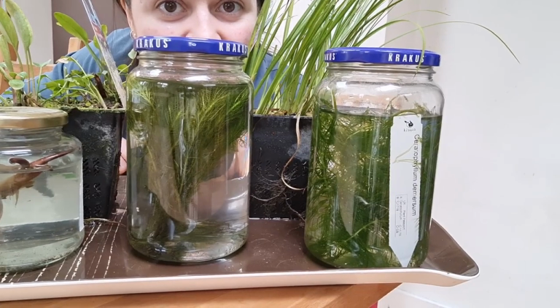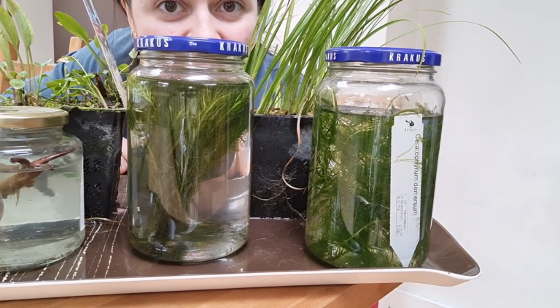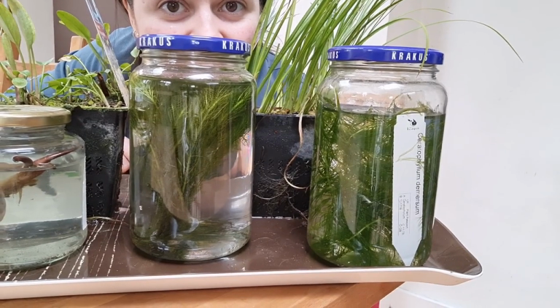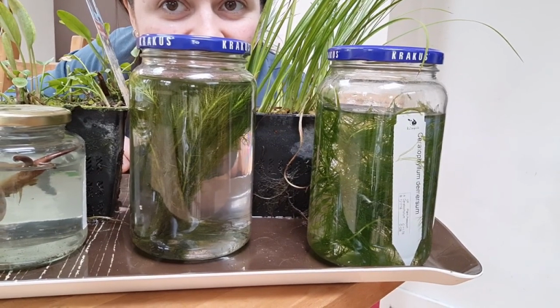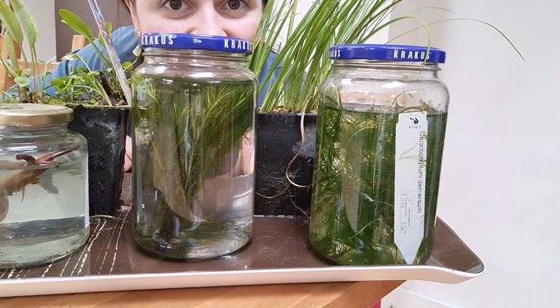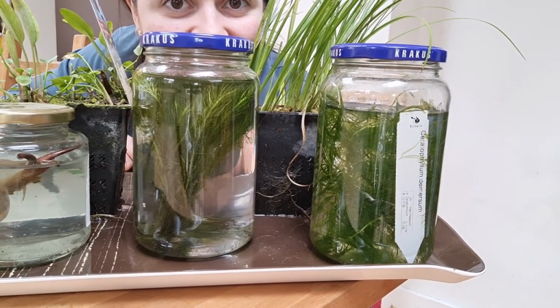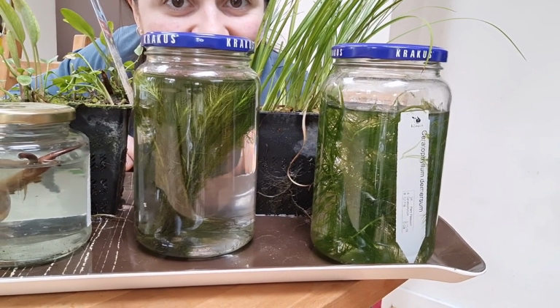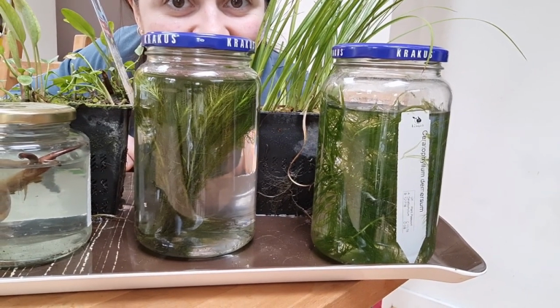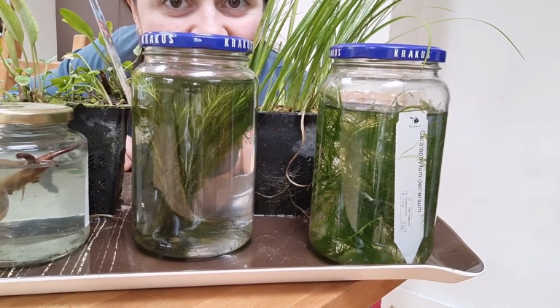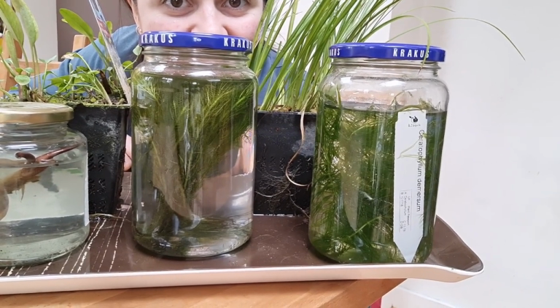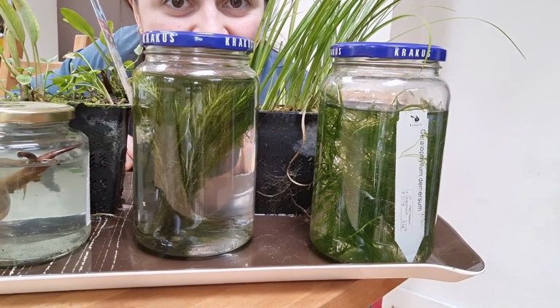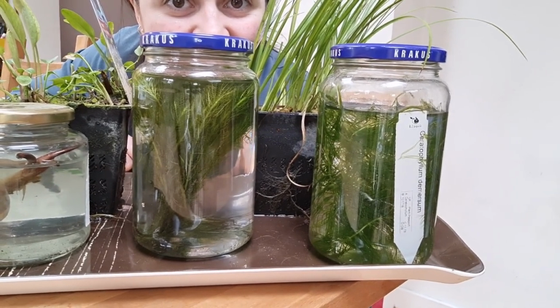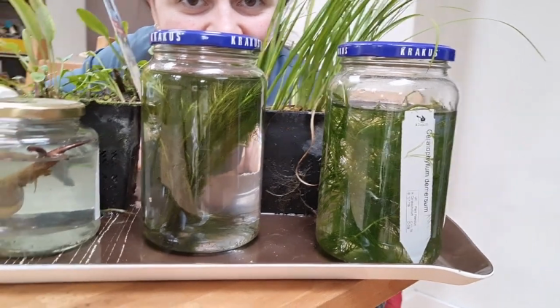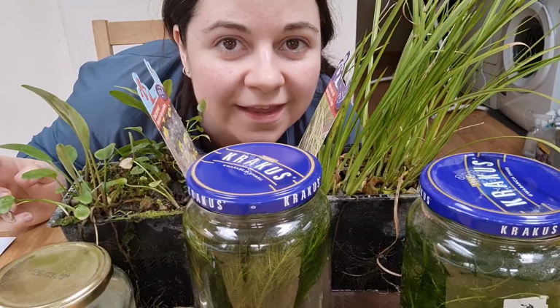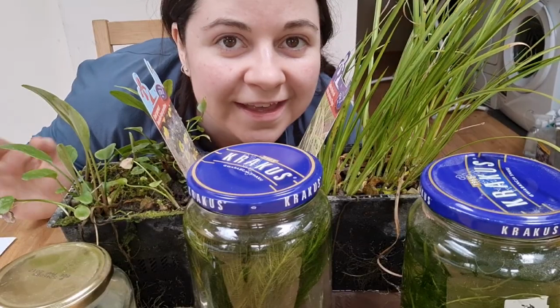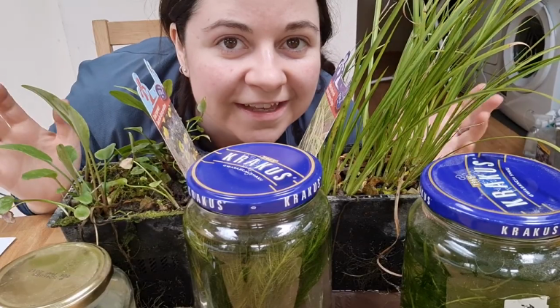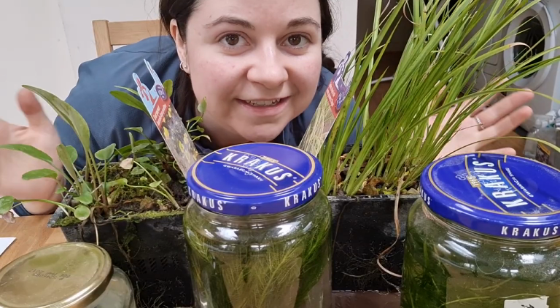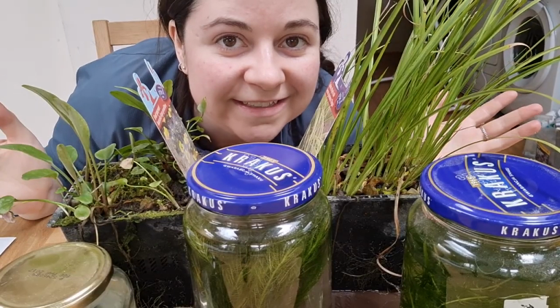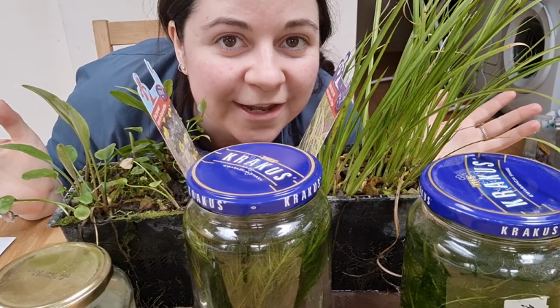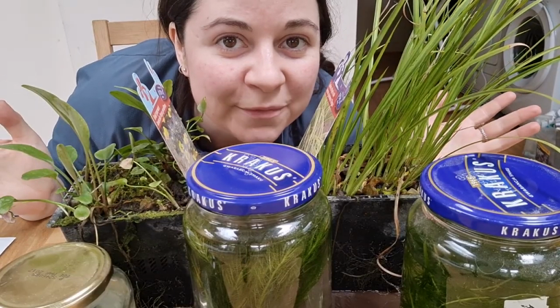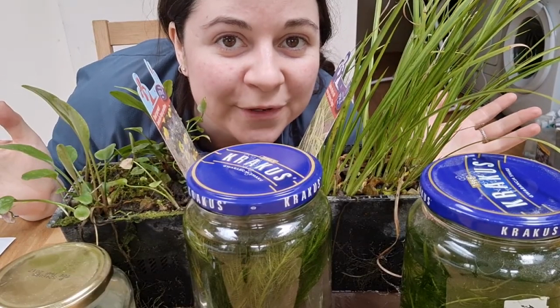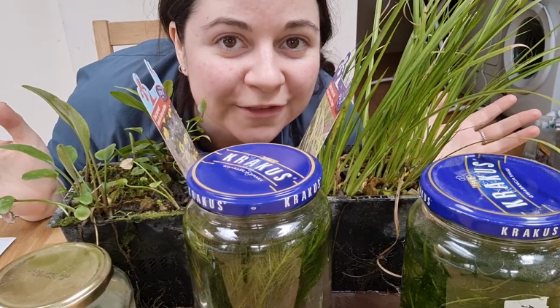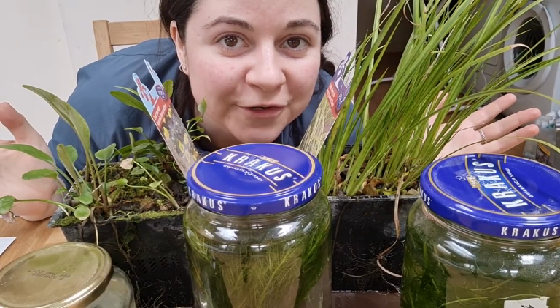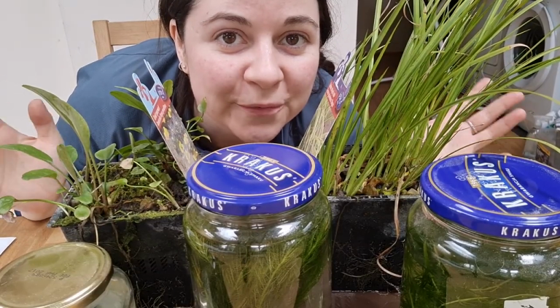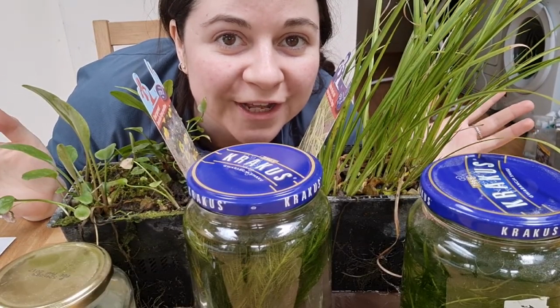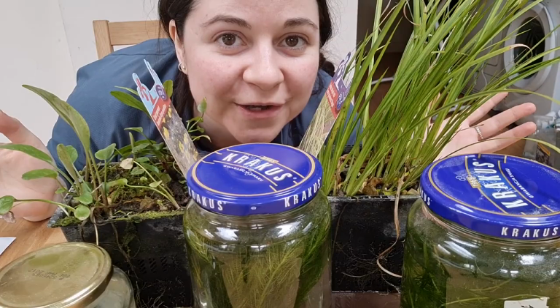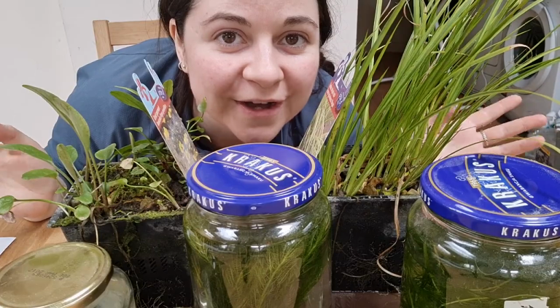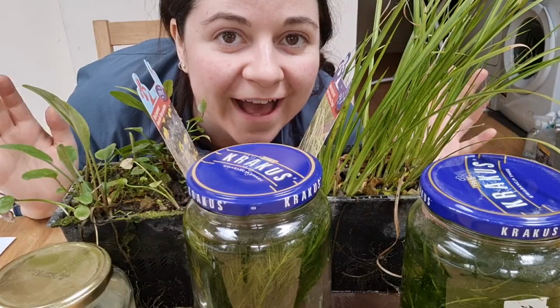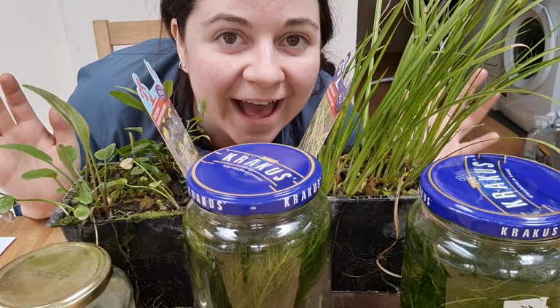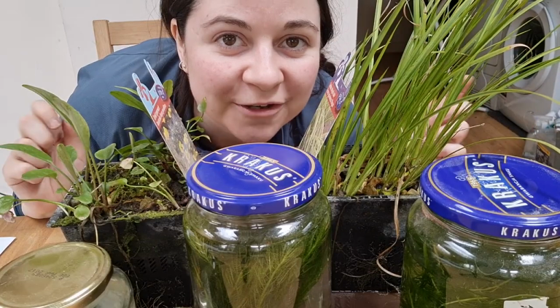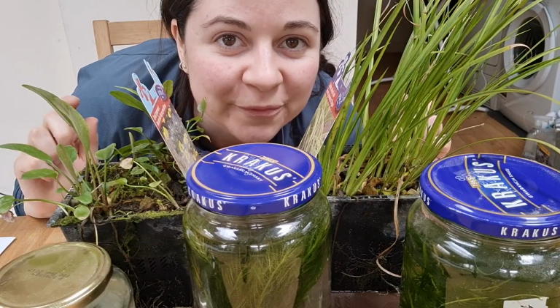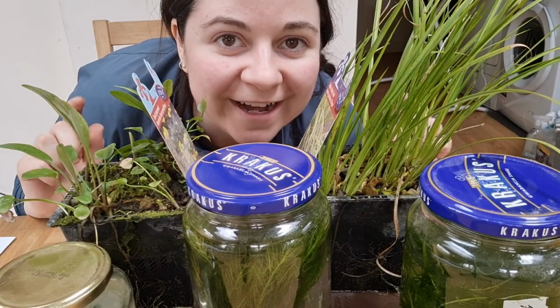My pond plants are here! Let me walk you through what I got and why.